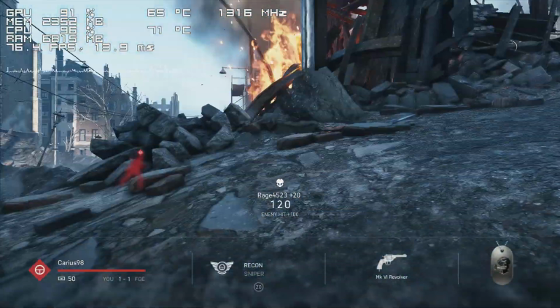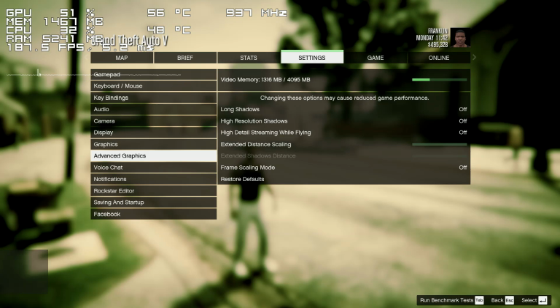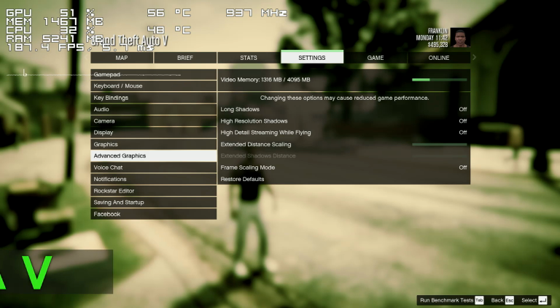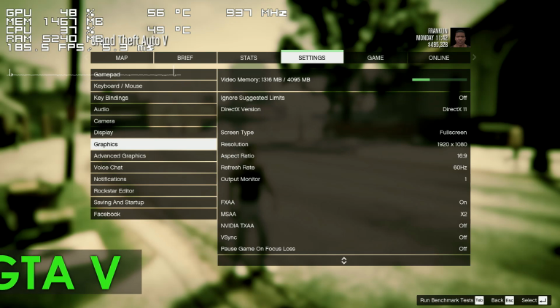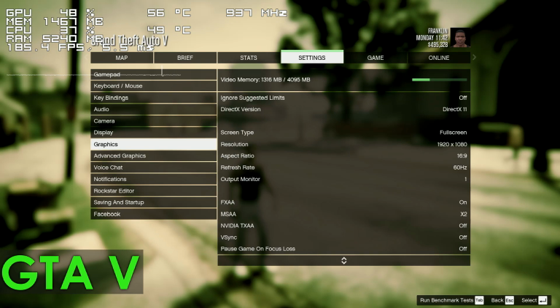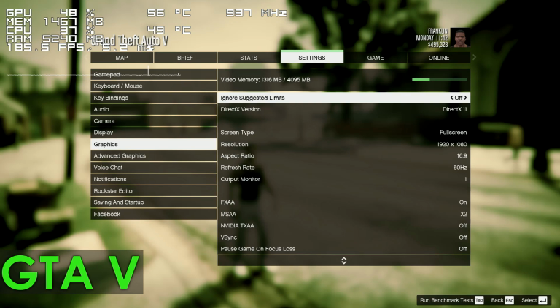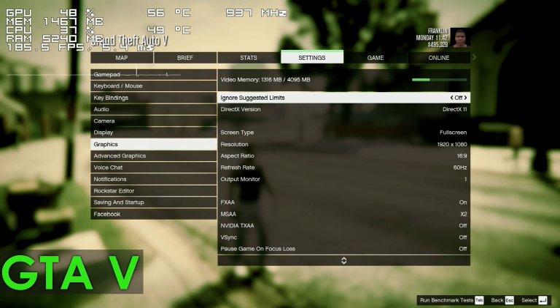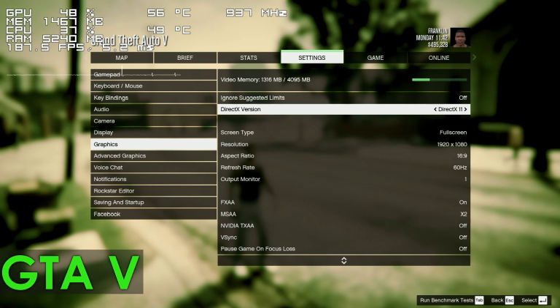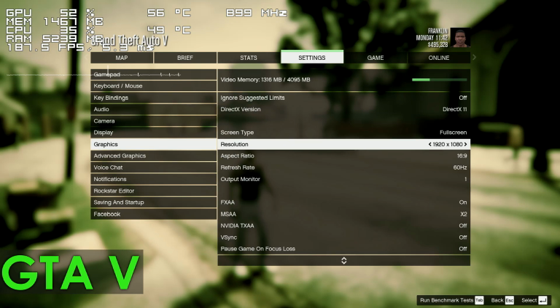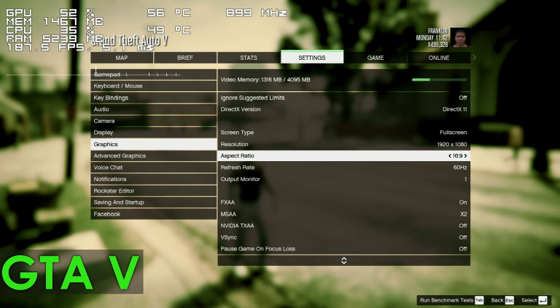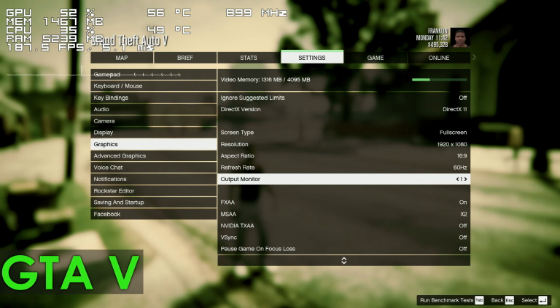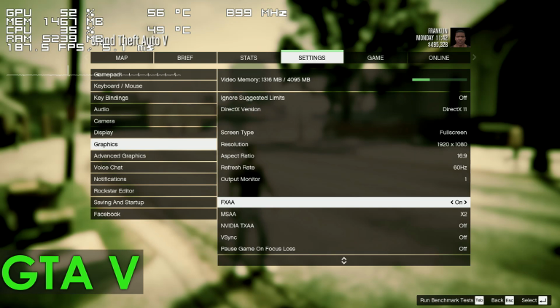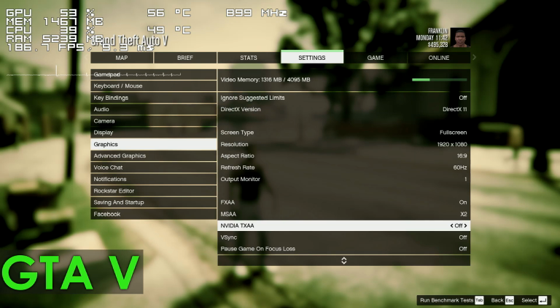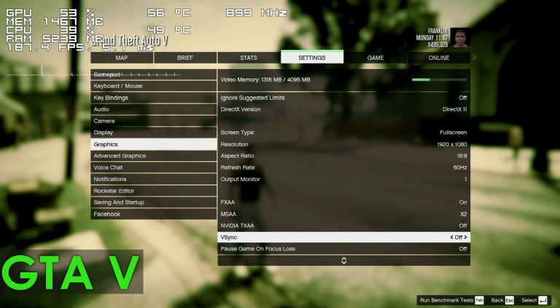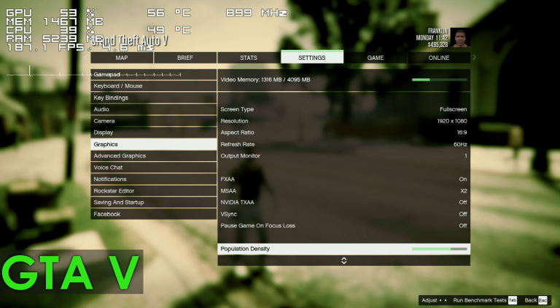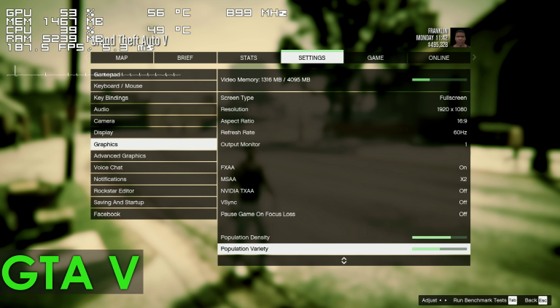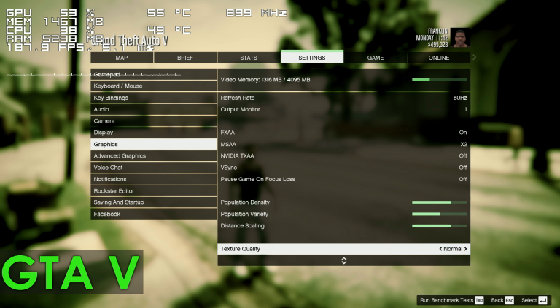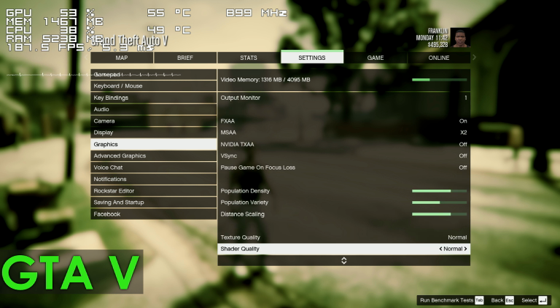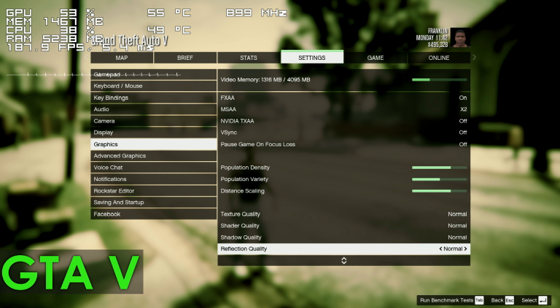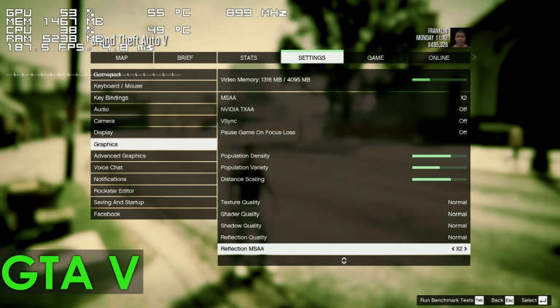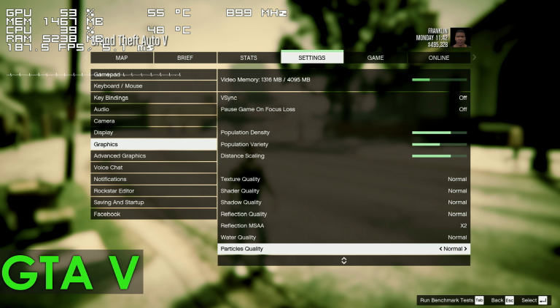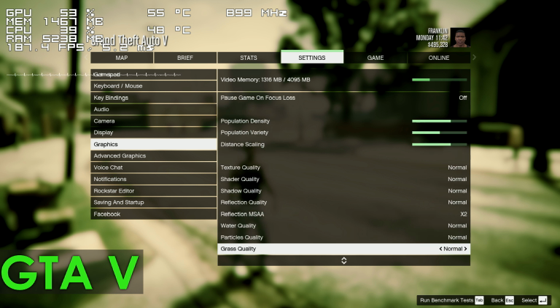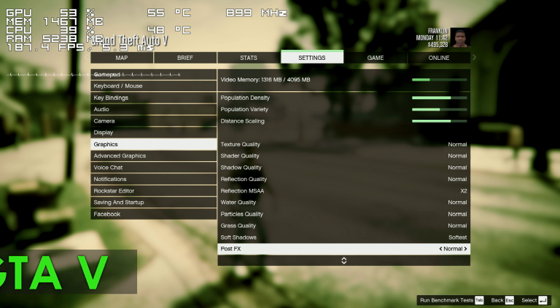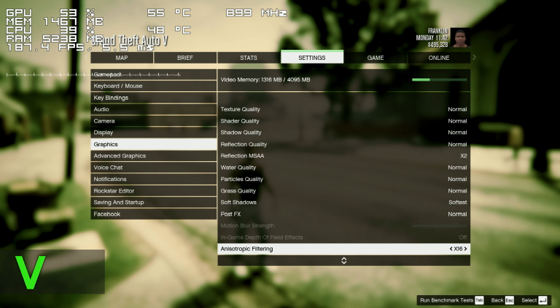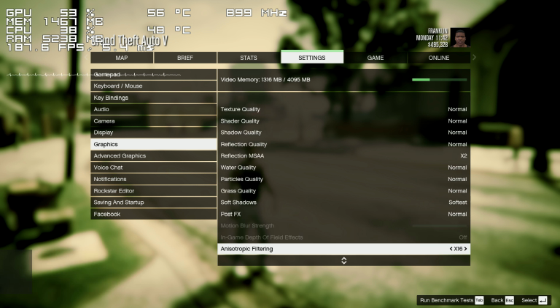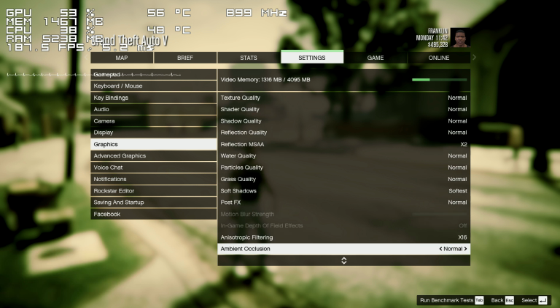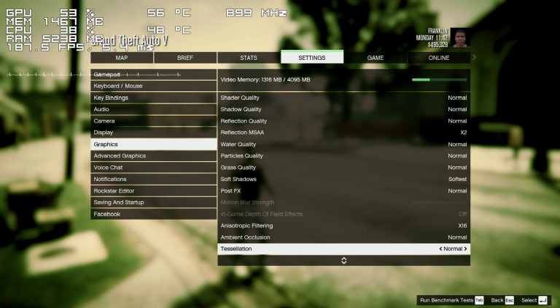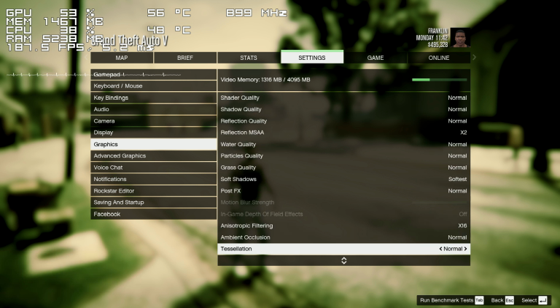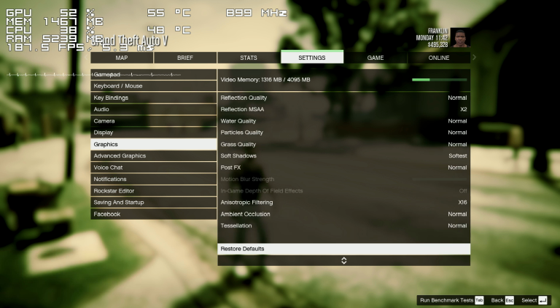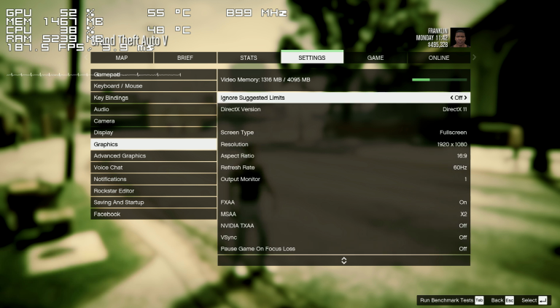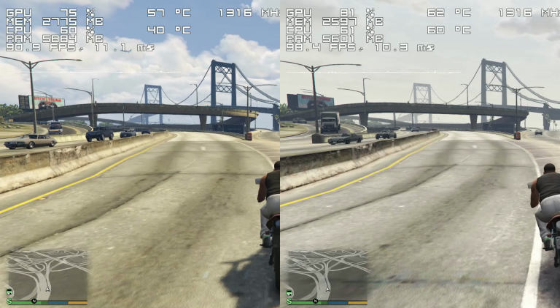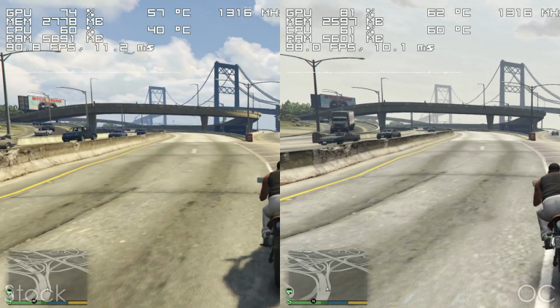Moving on, we have GTA 5, and here we can see an up to 10 FPS increase over the stock settings.